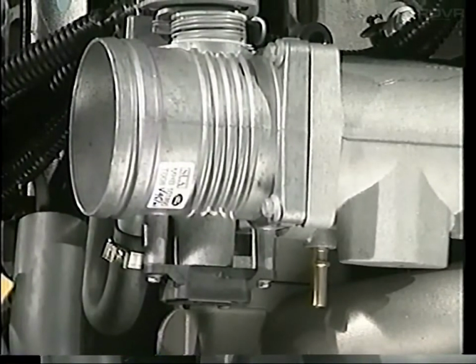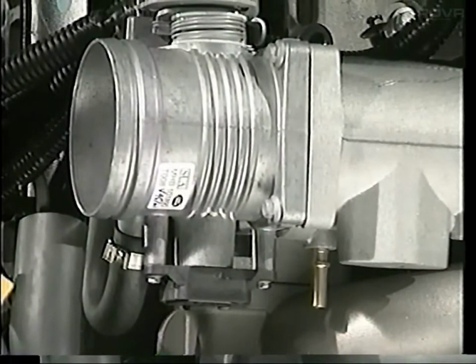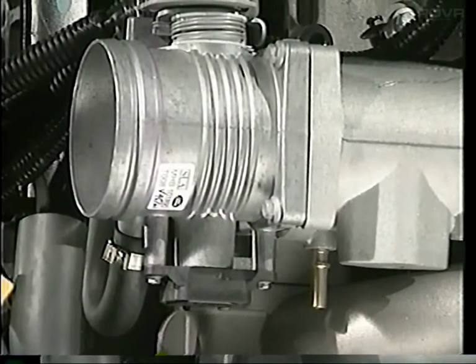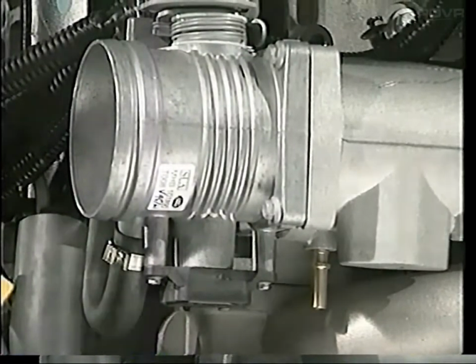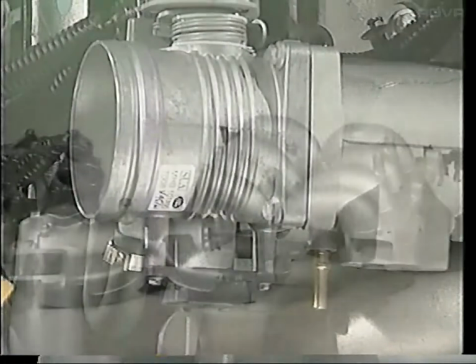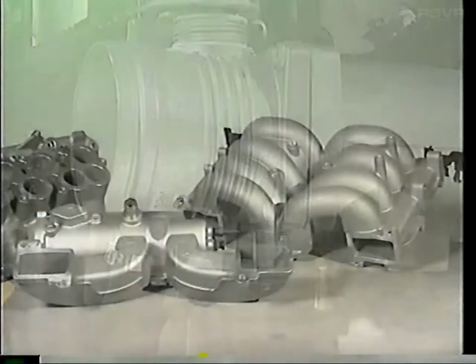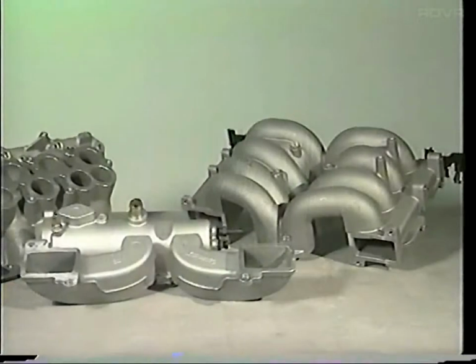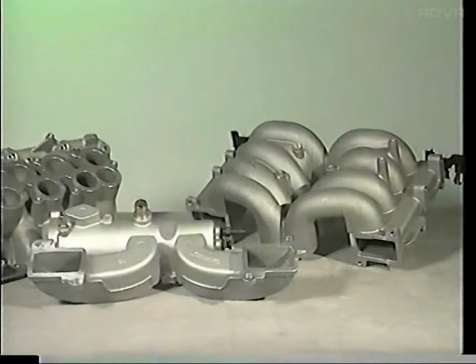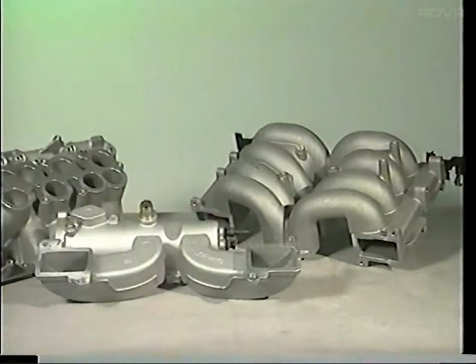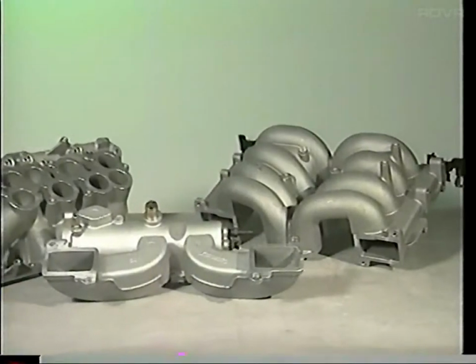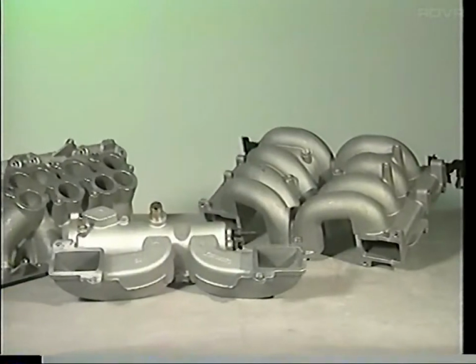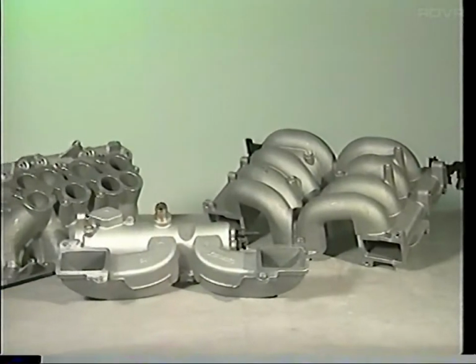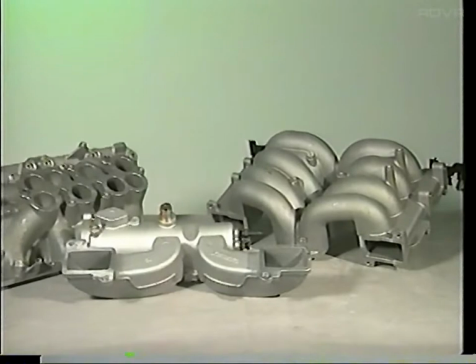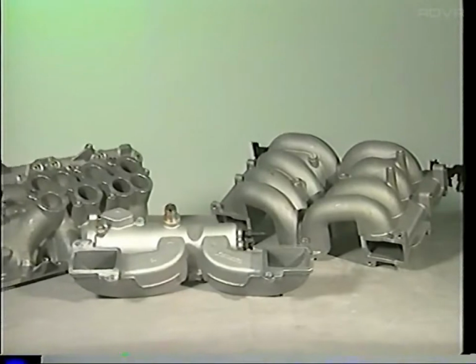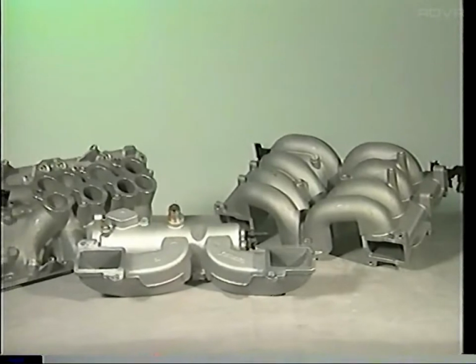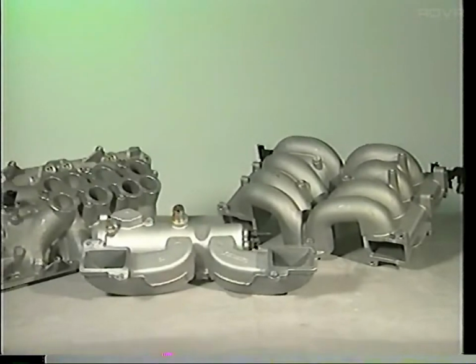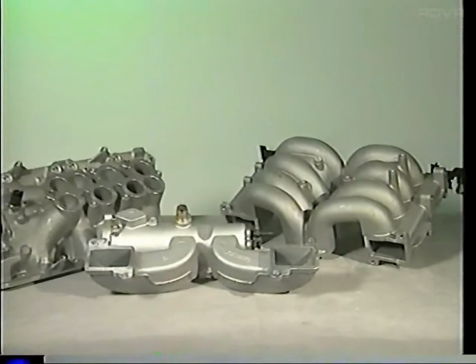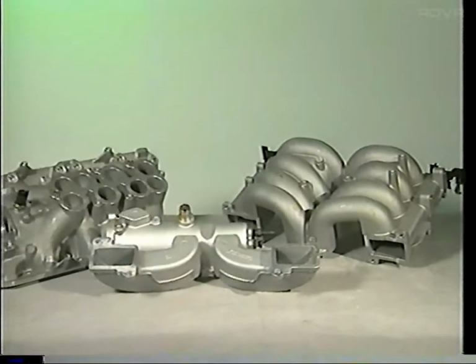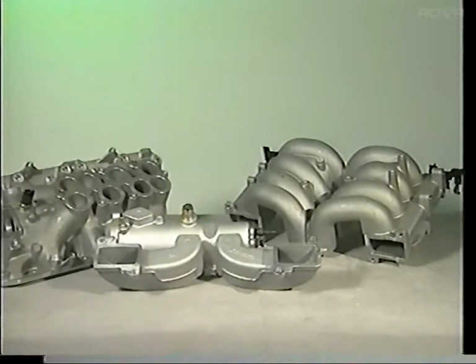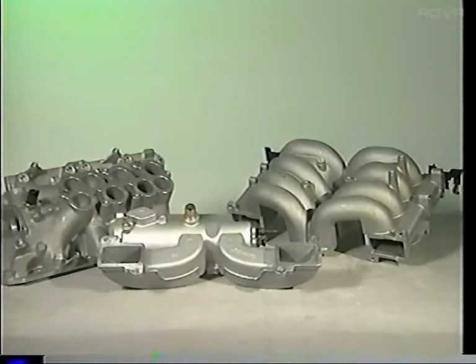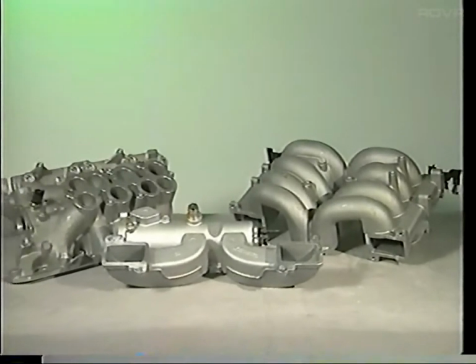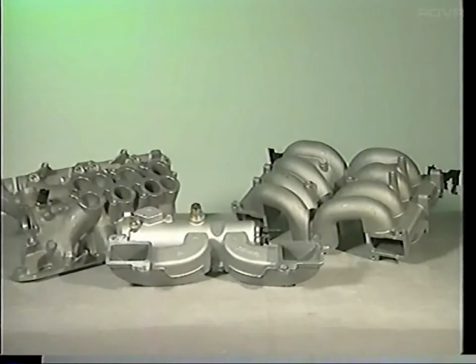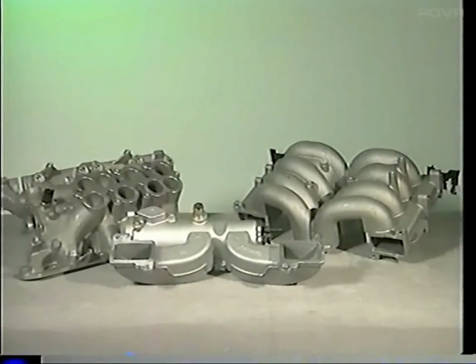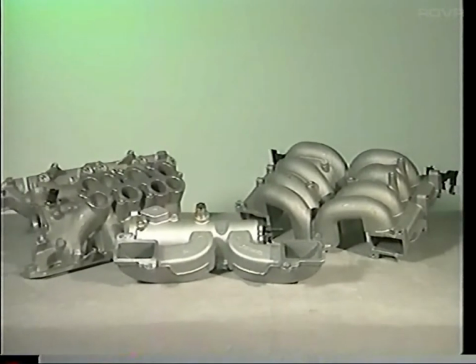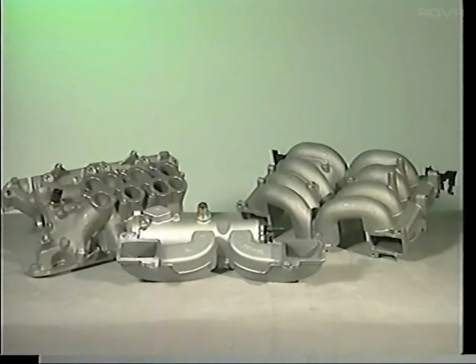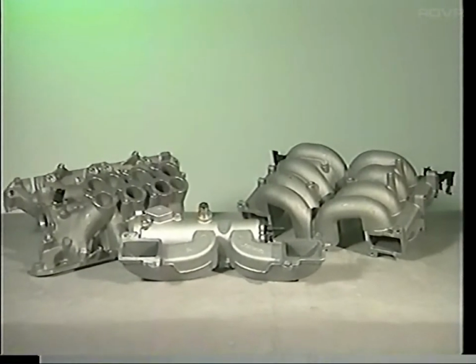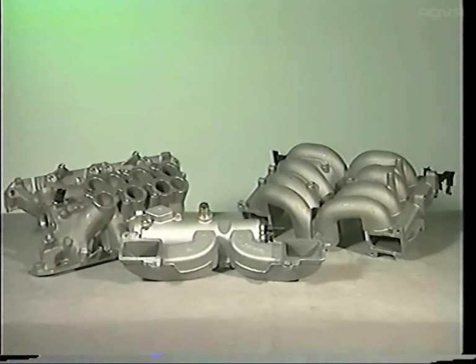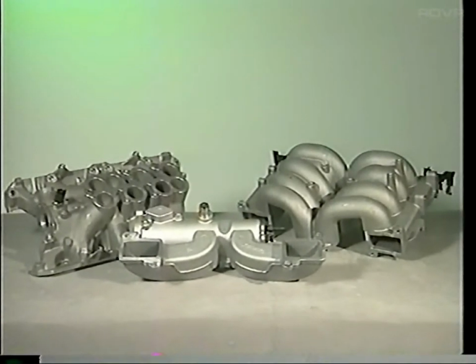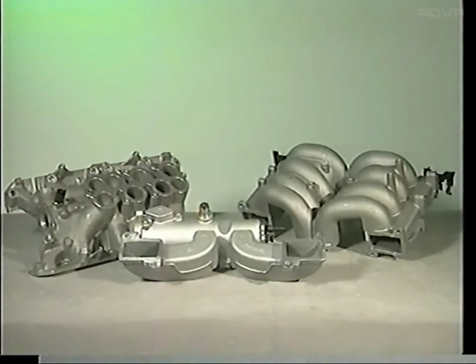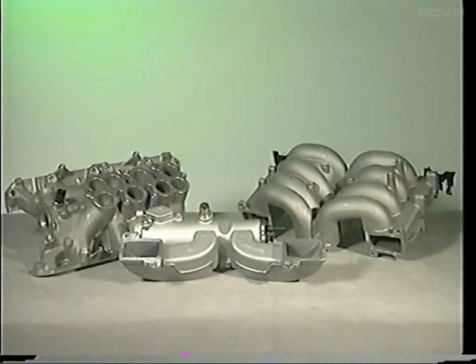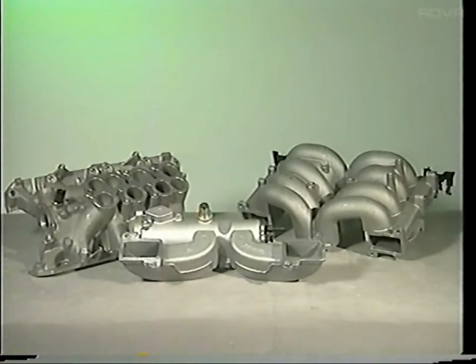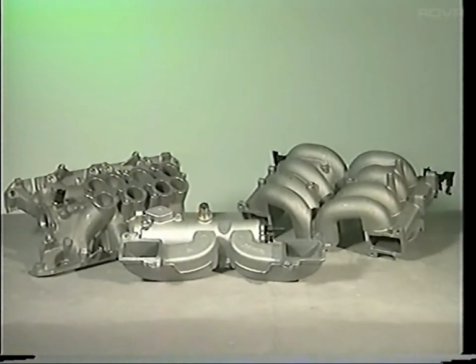The induction system consists of three components which are bolted together and sealed by vulcanised metal gaskets.